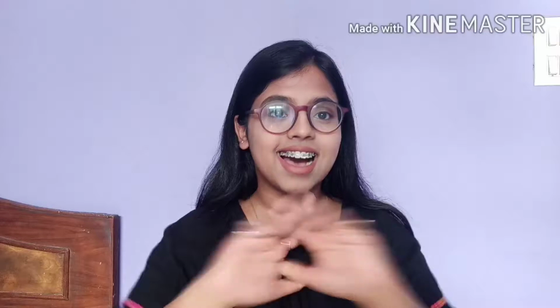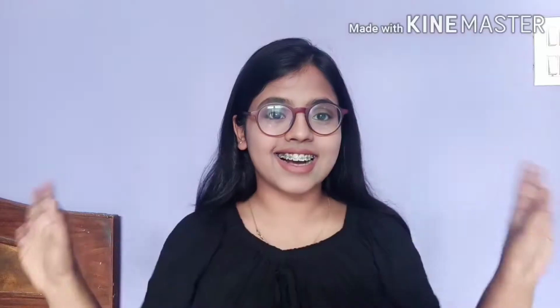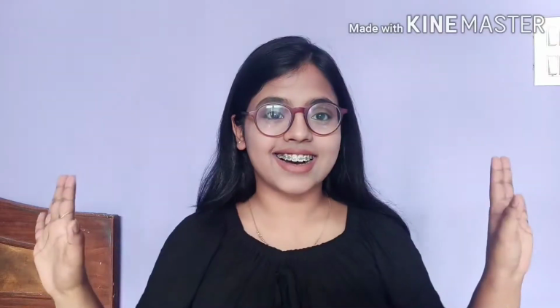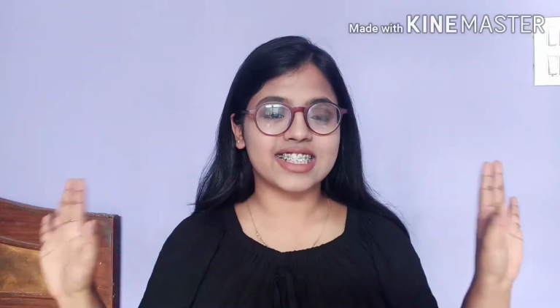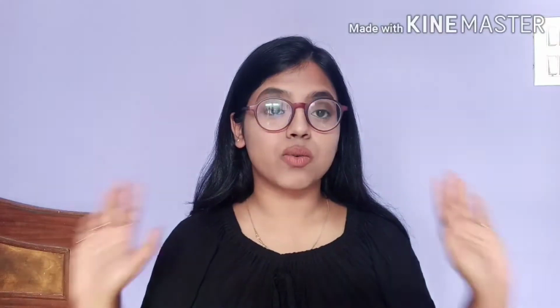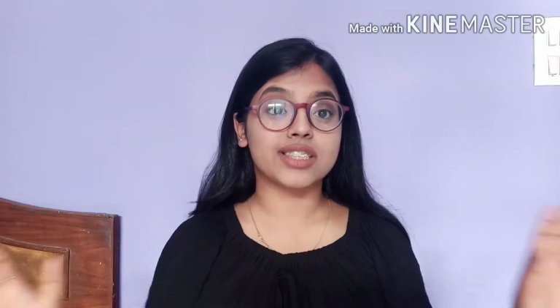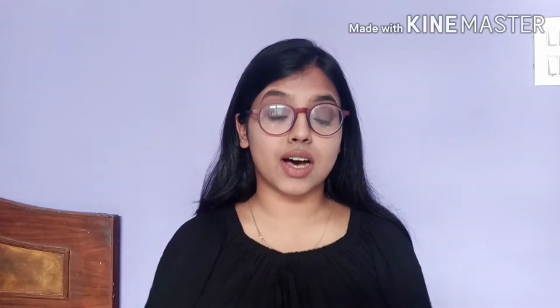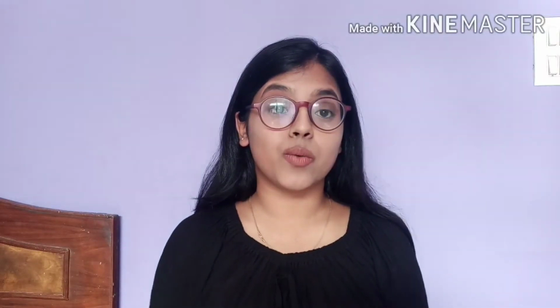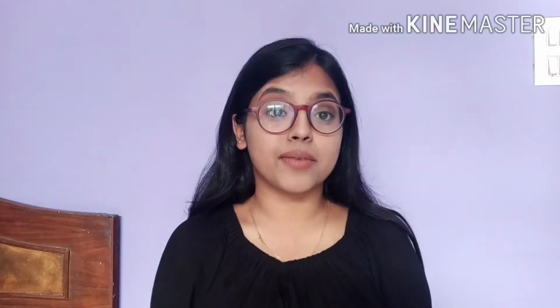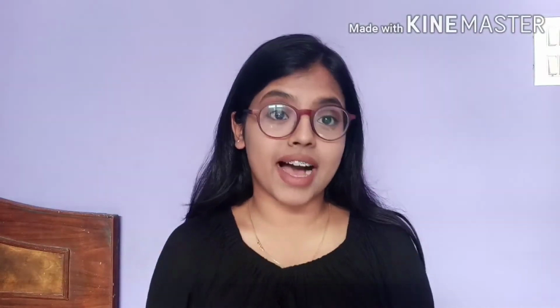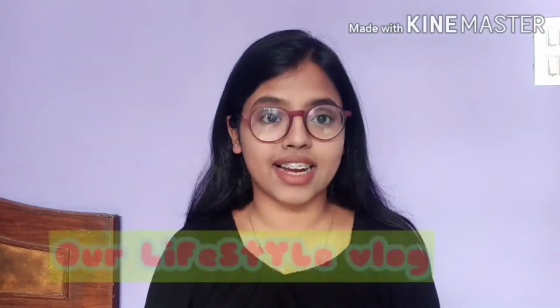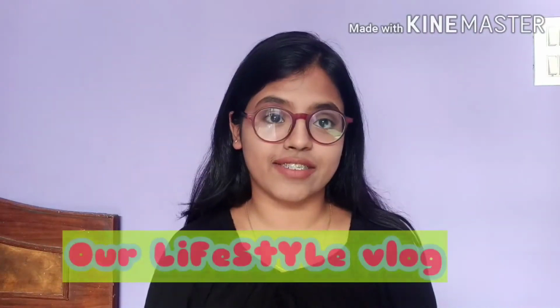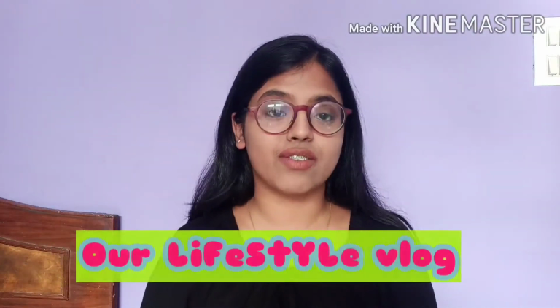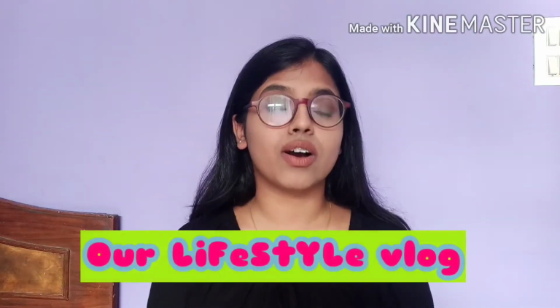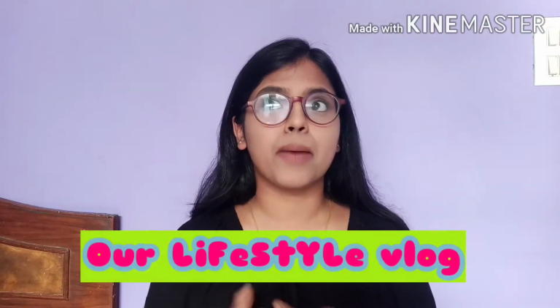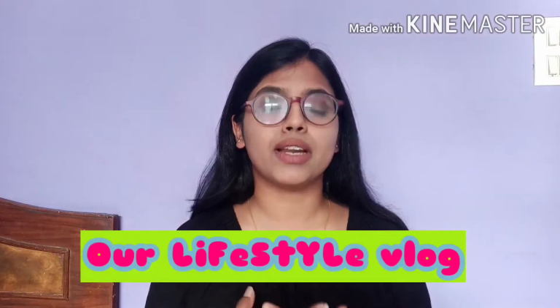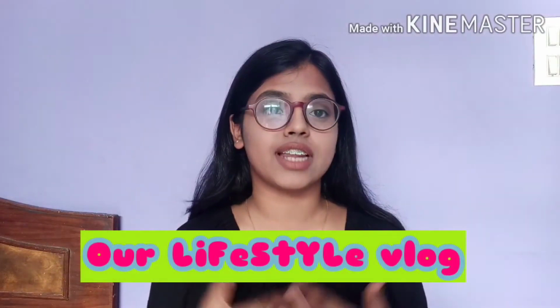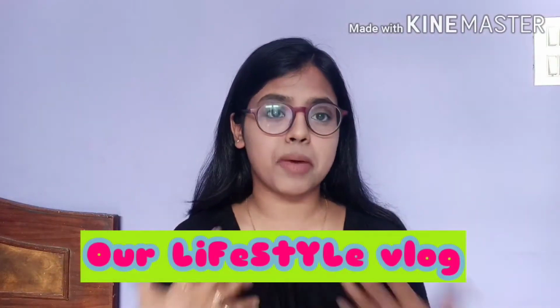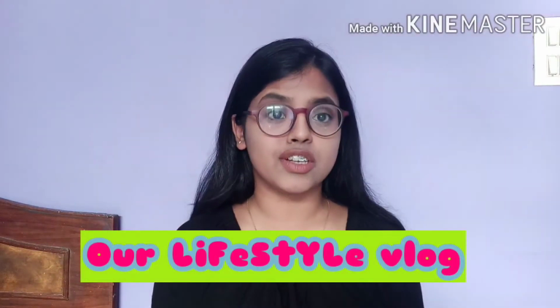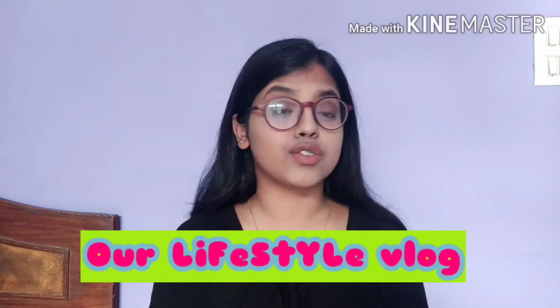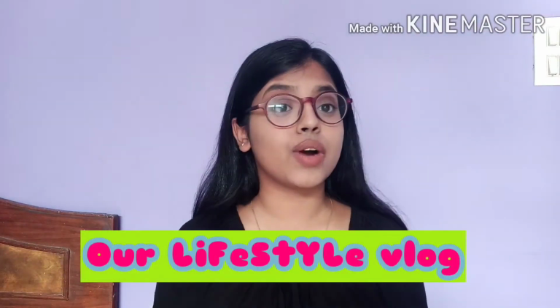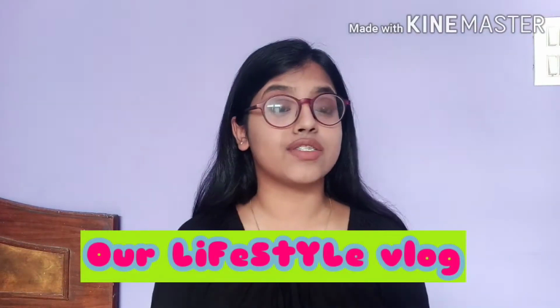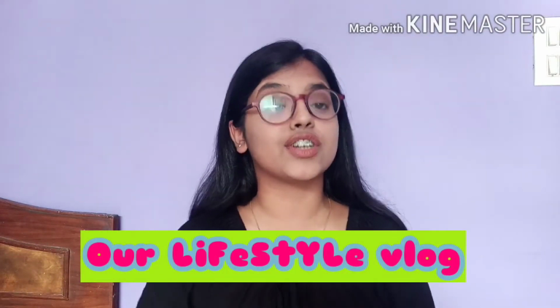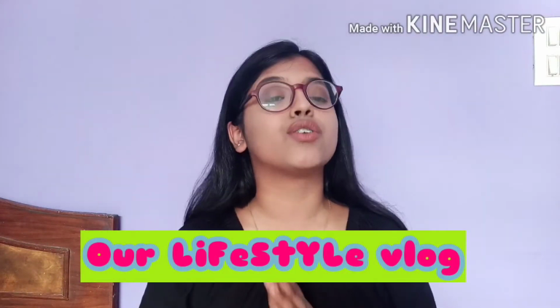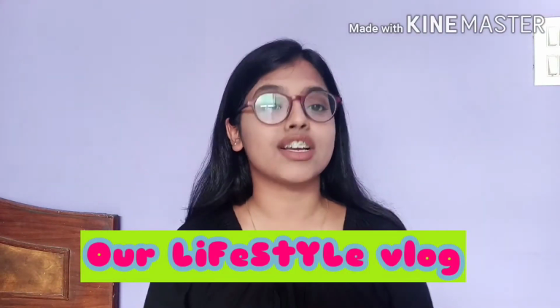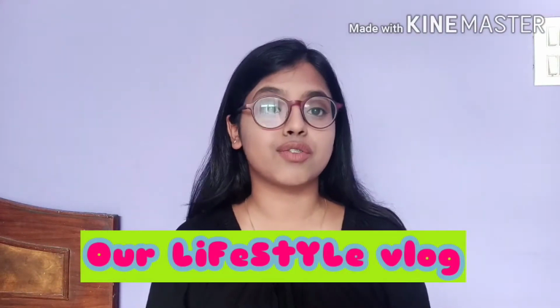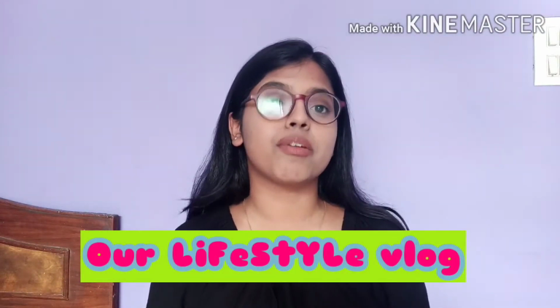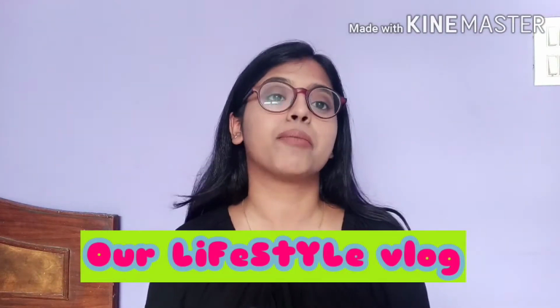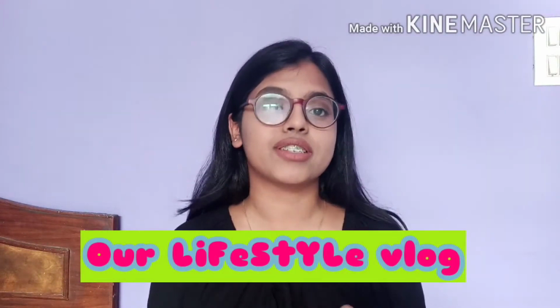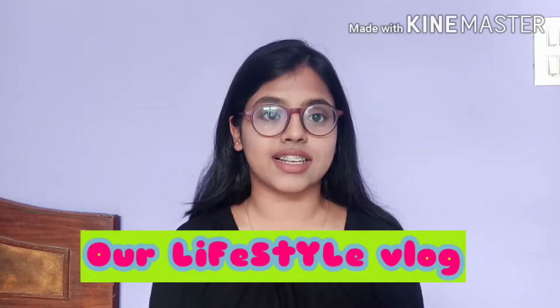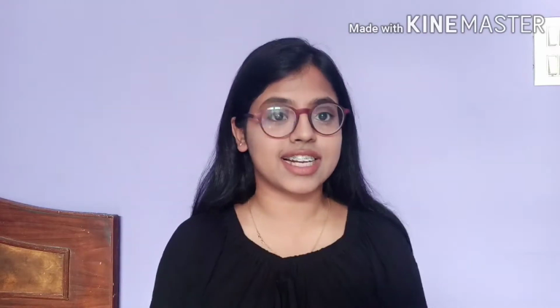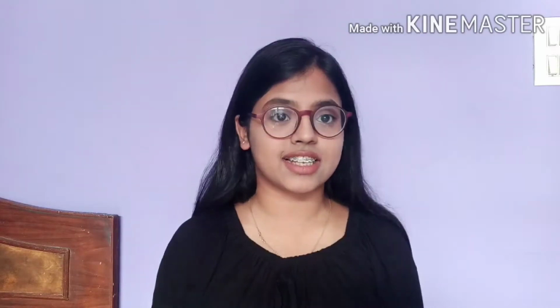Hi guys! What's up? Welcome back in our live stream vlog. I'm Pallavi and I make videos for you guys which include fashion, food, makeup, beauty, skincare and more.